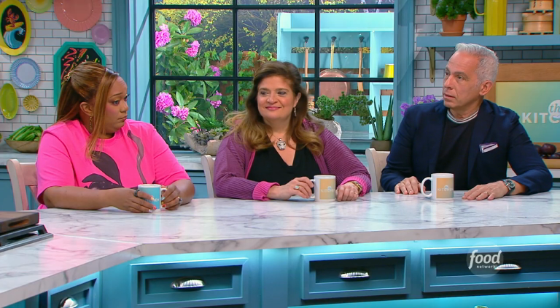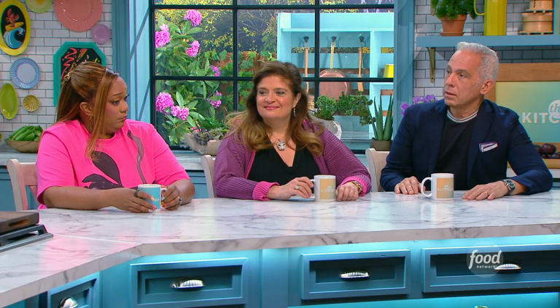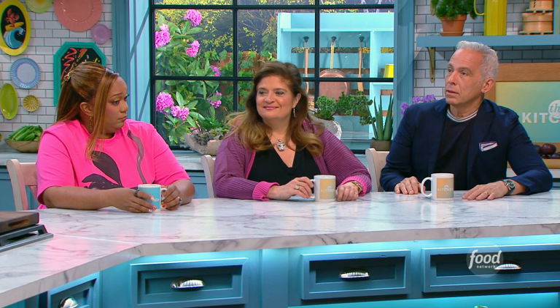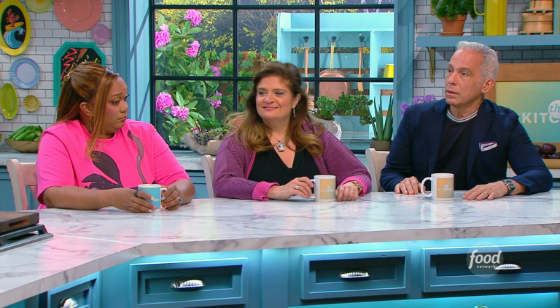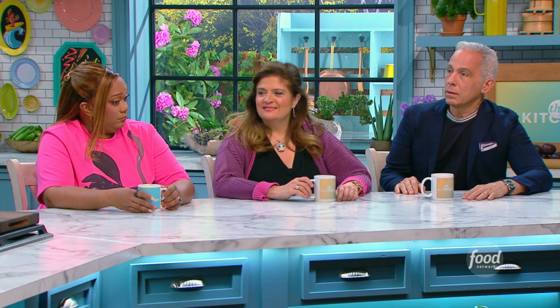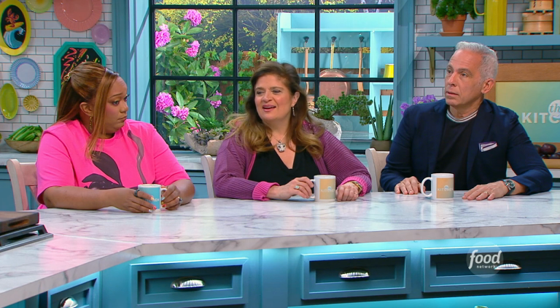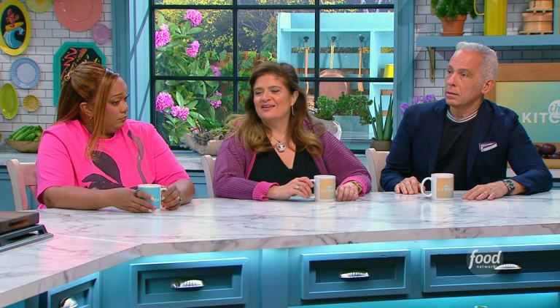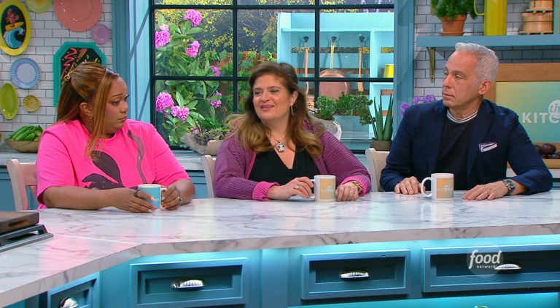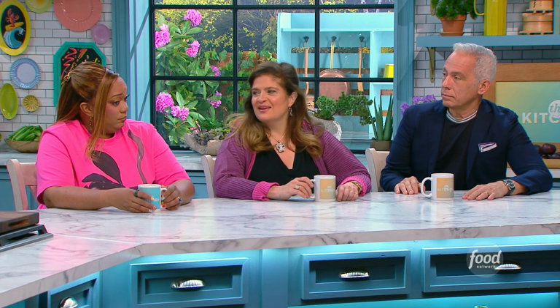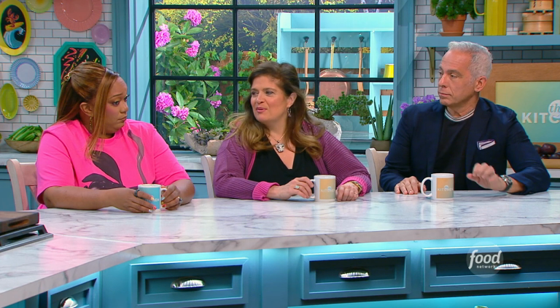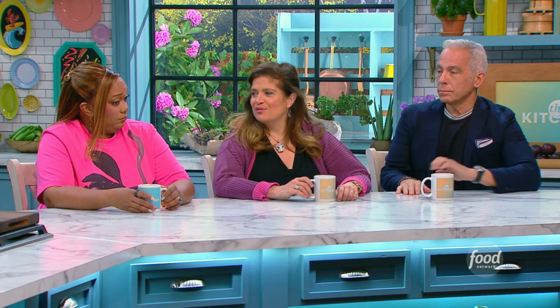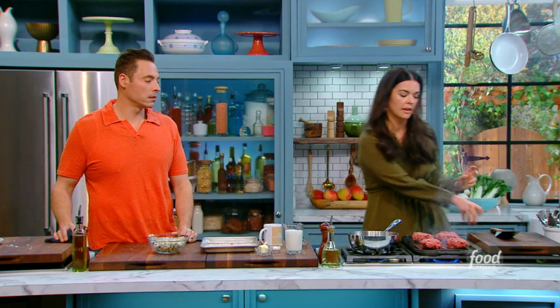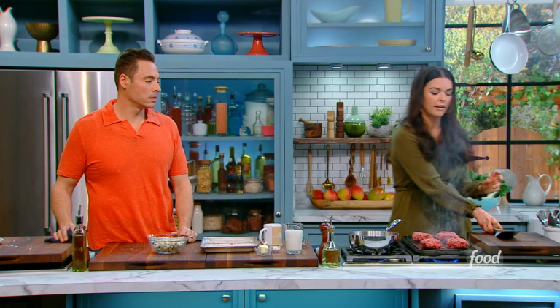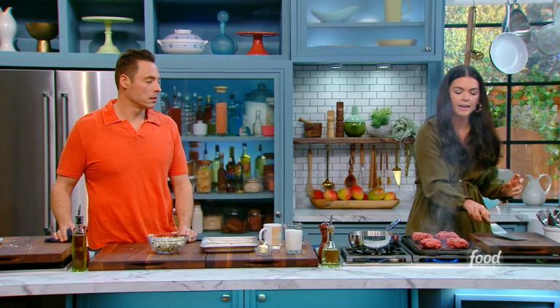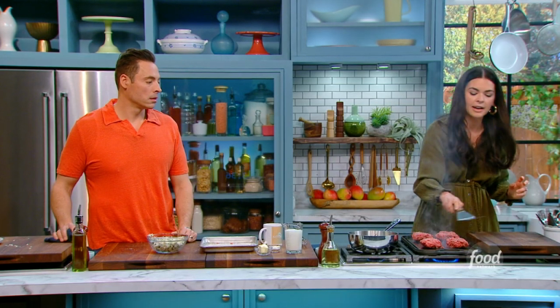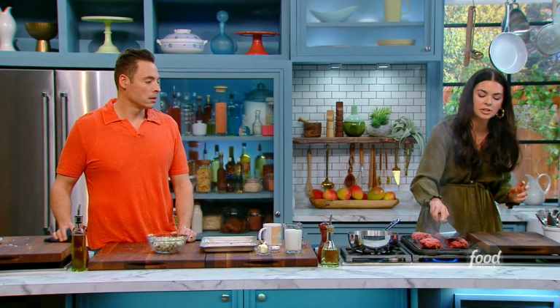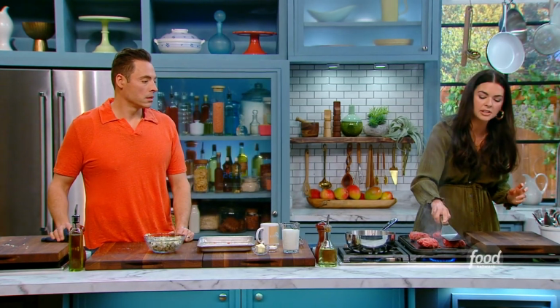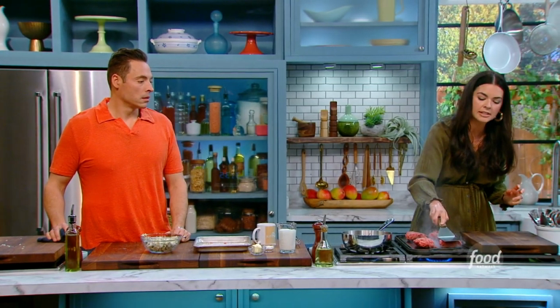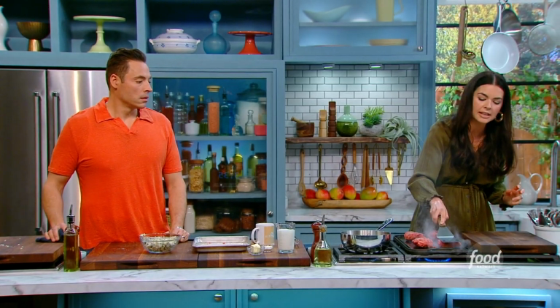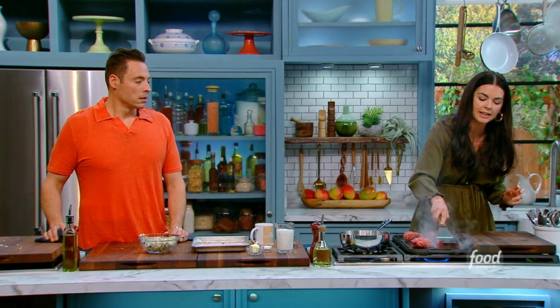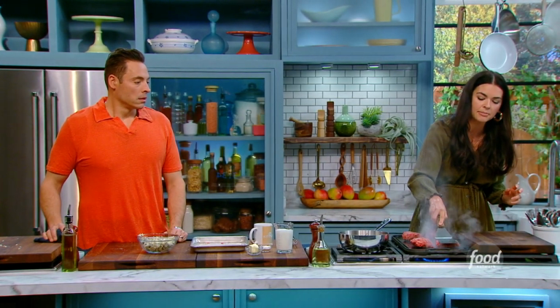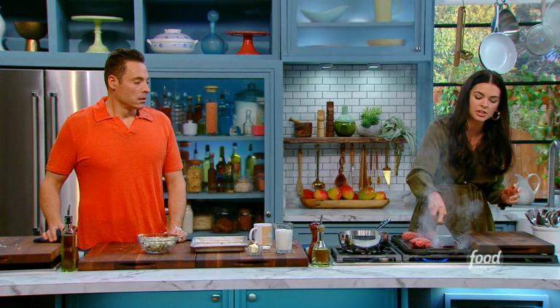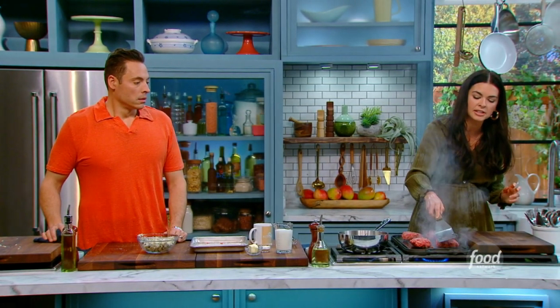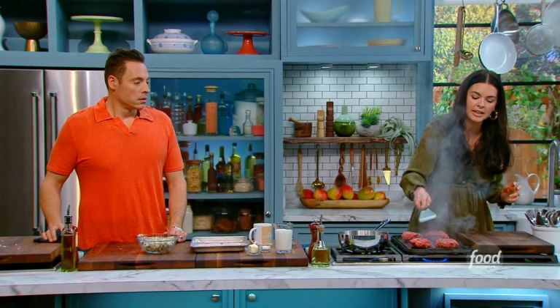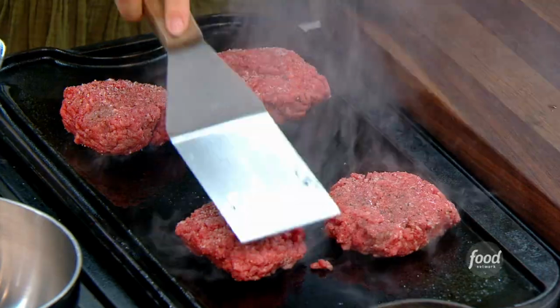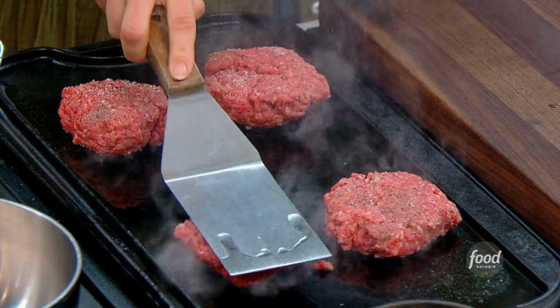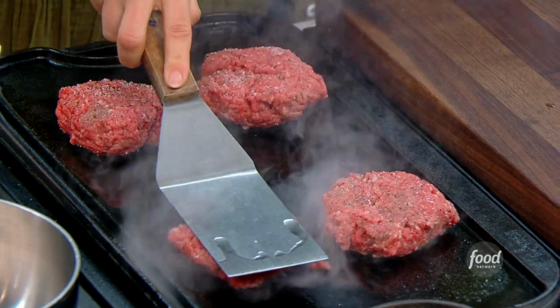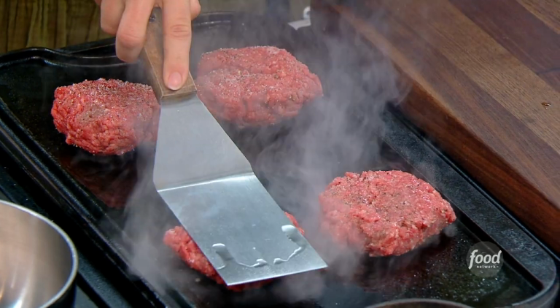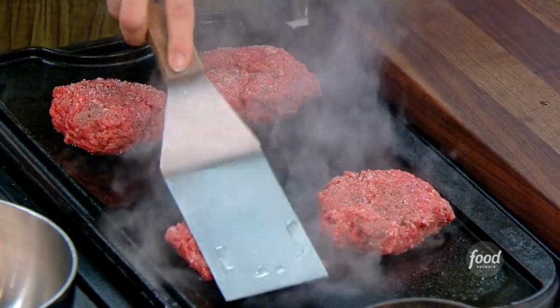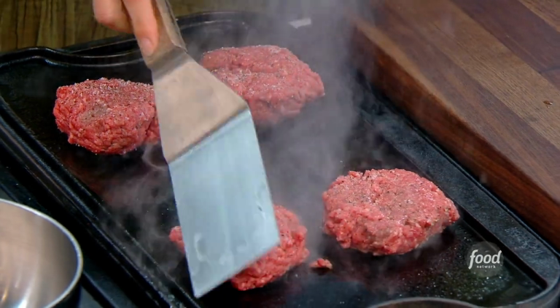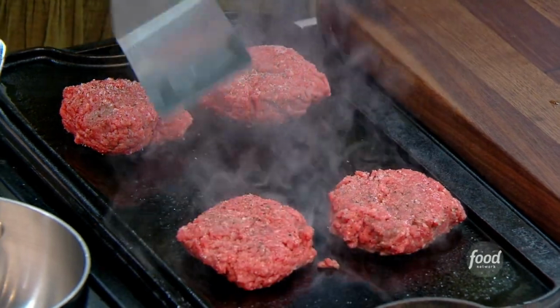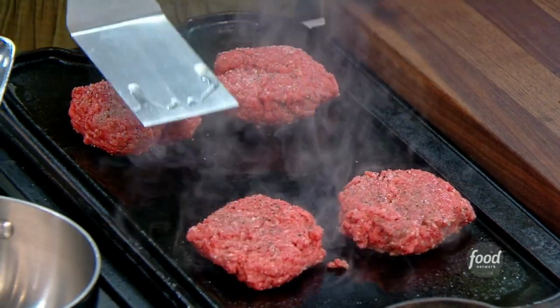You just got to get that thing screaming hot. And then I'm just going to slightly push this down — it's kind of like a smash burger.